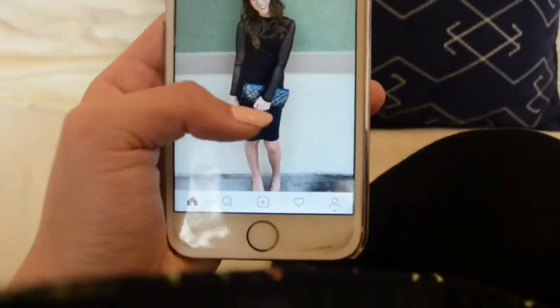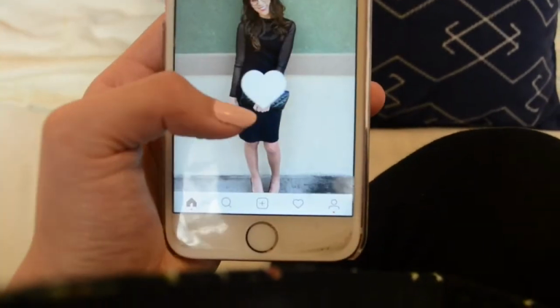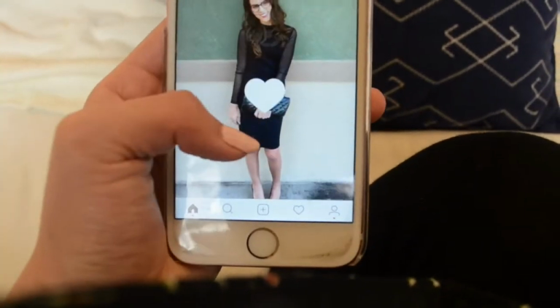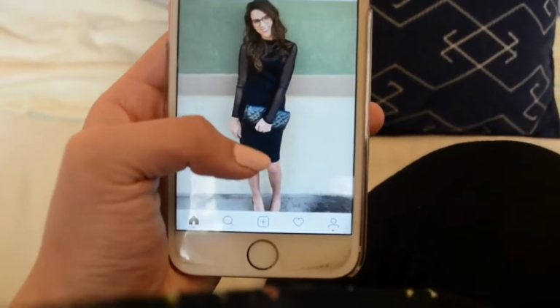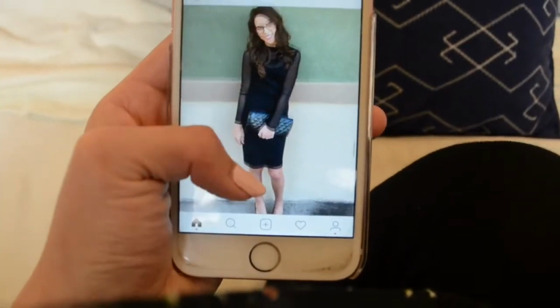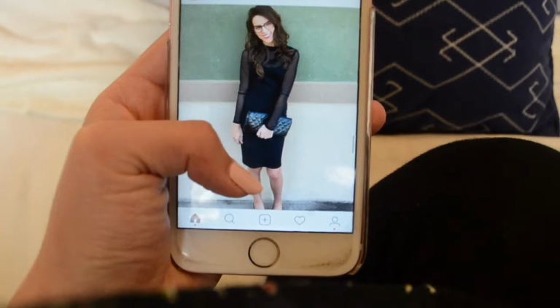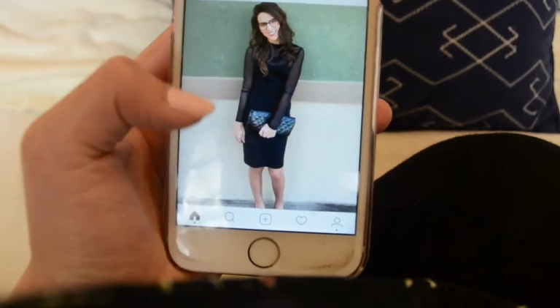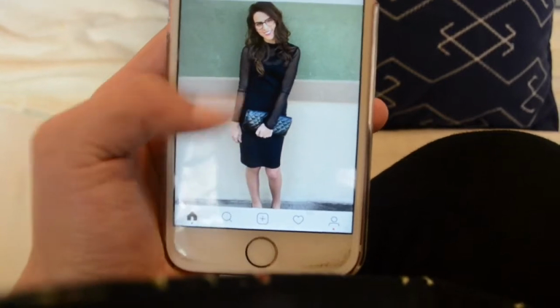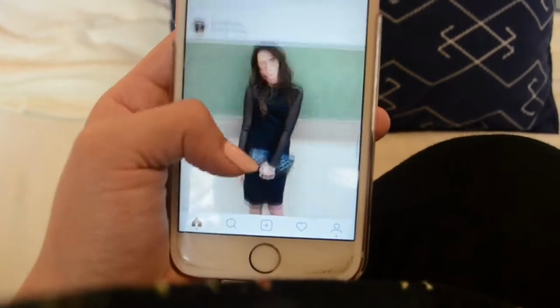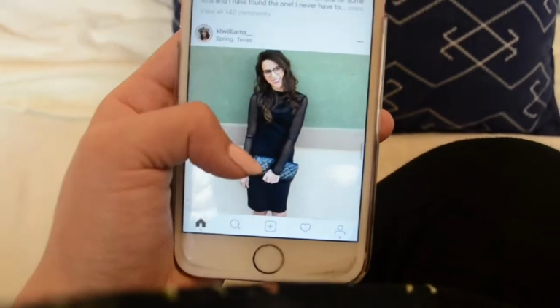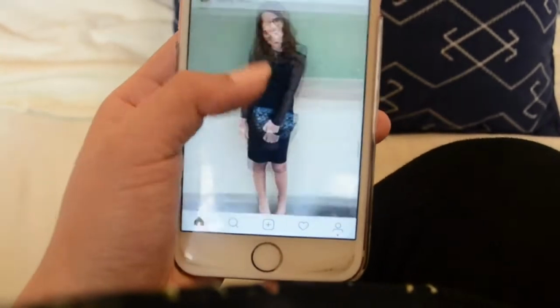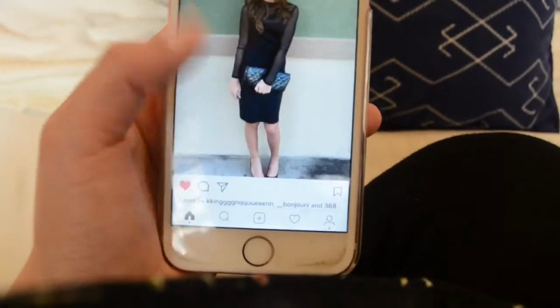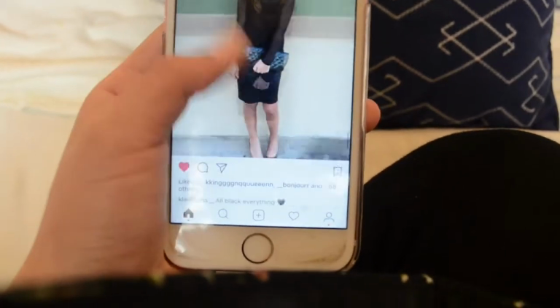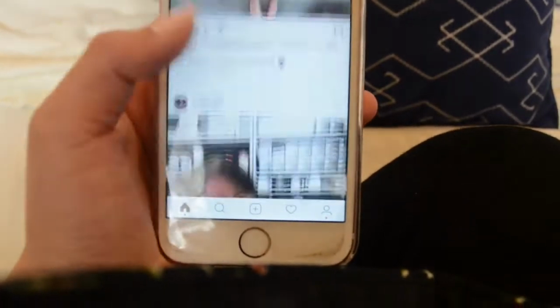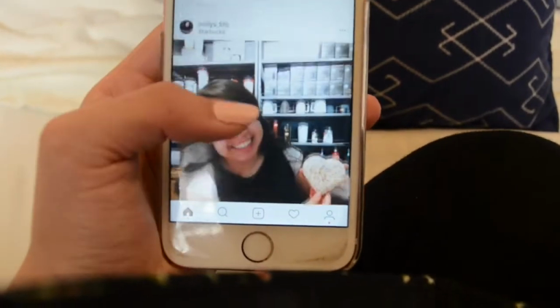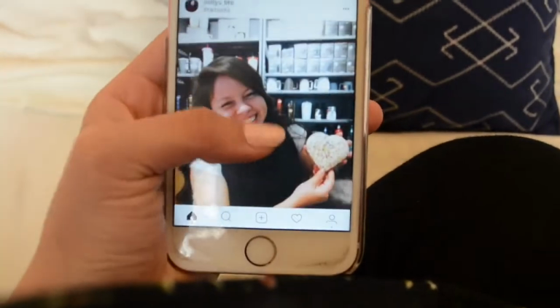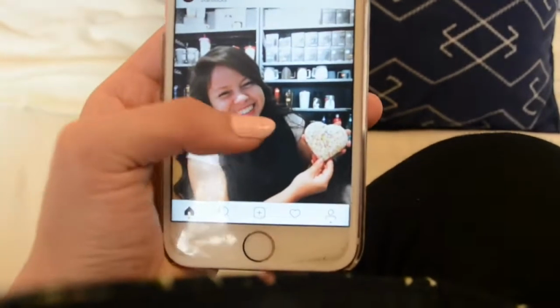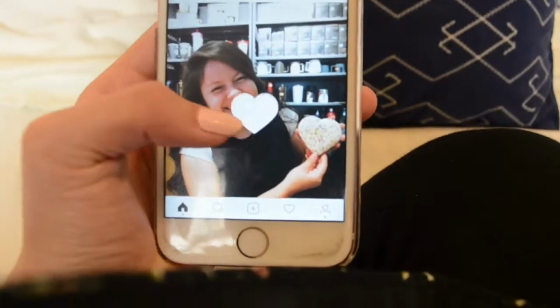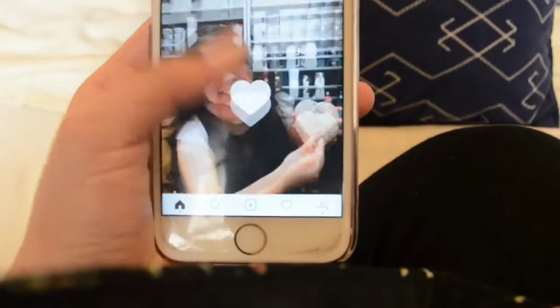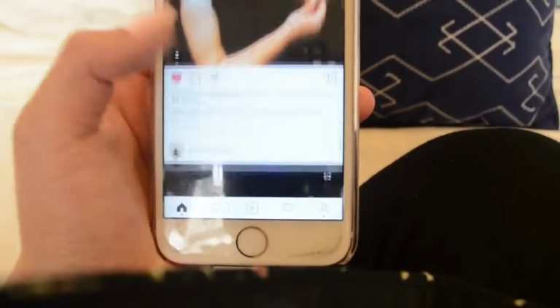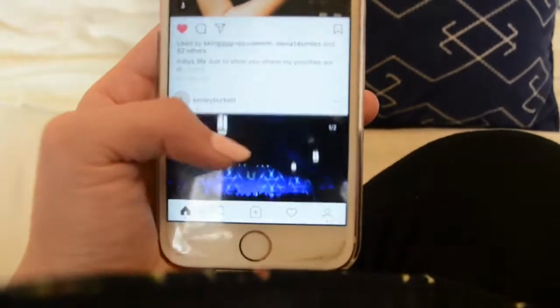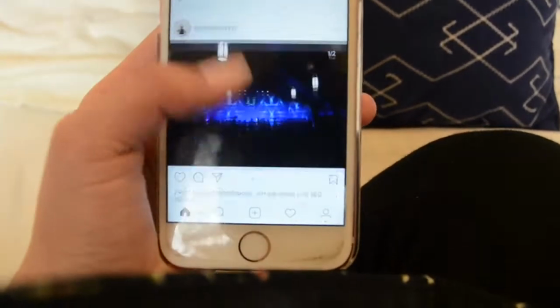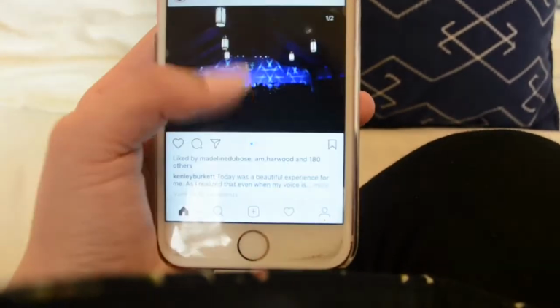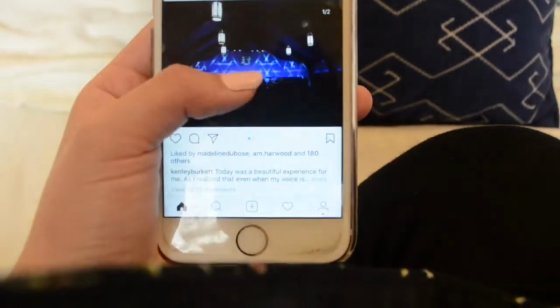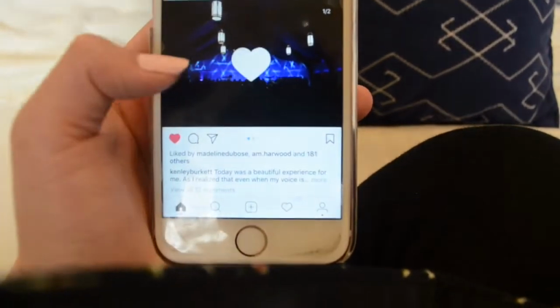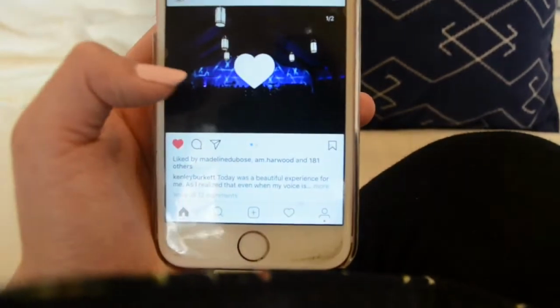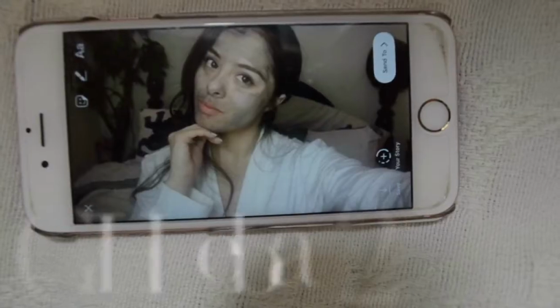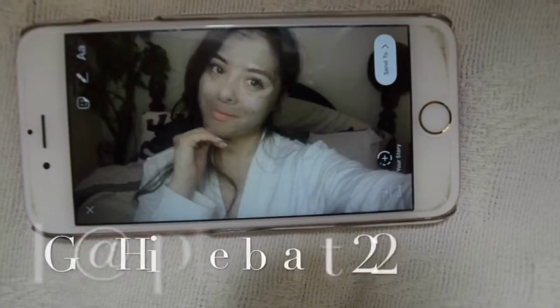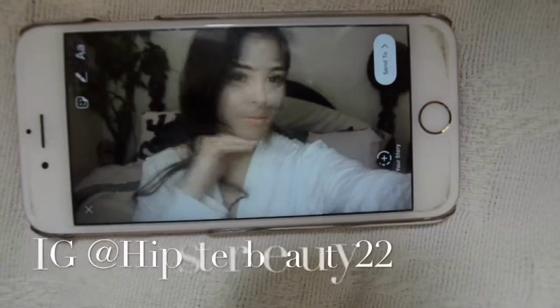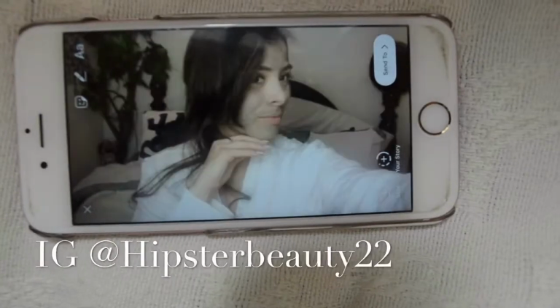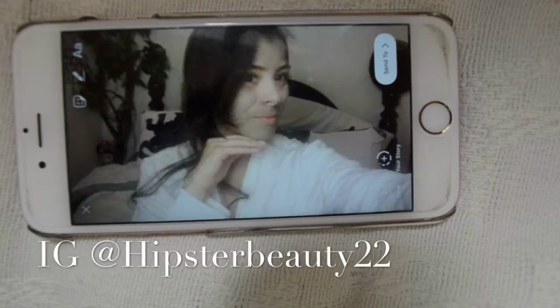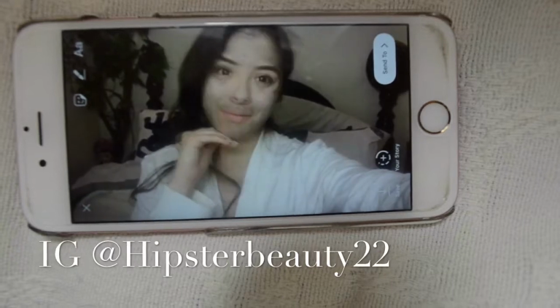By the way, if you would like to follow me on Instagram, my Instagram name is right here — hipsterbeauty22.